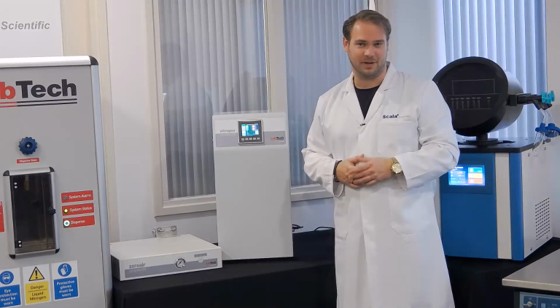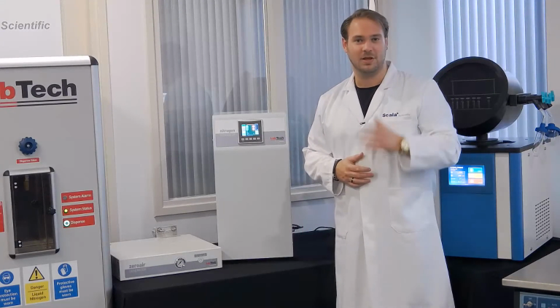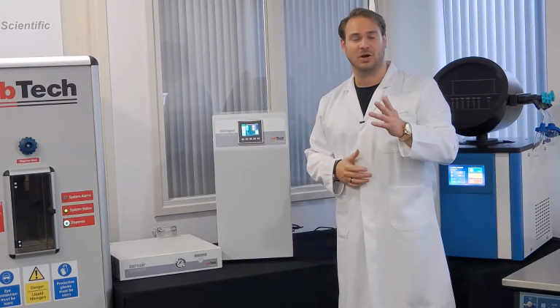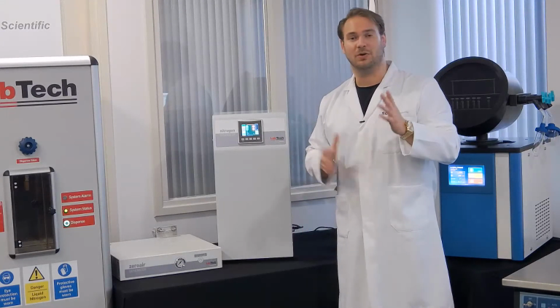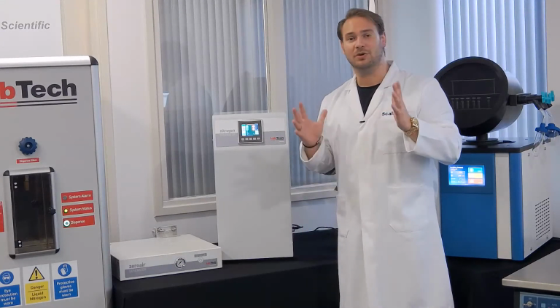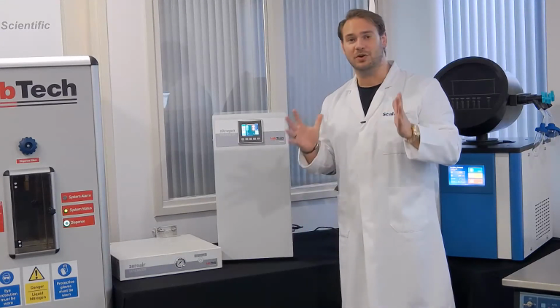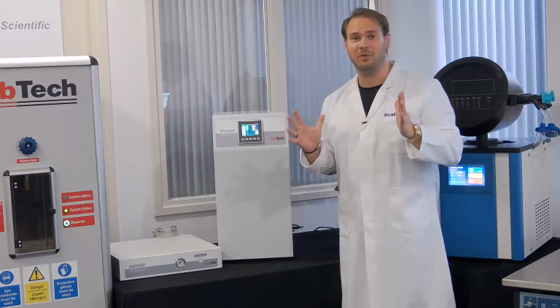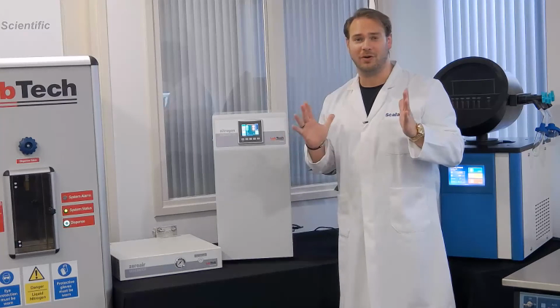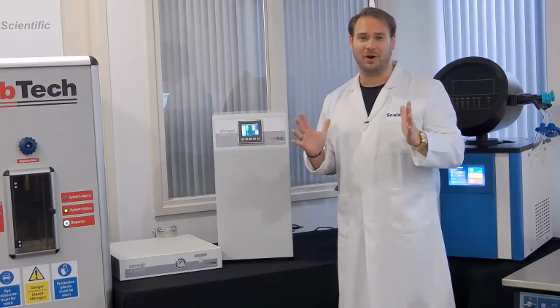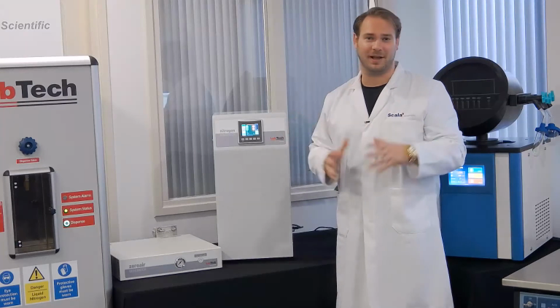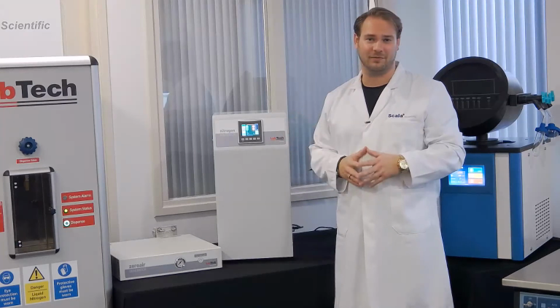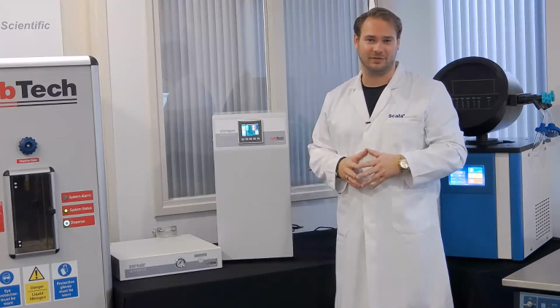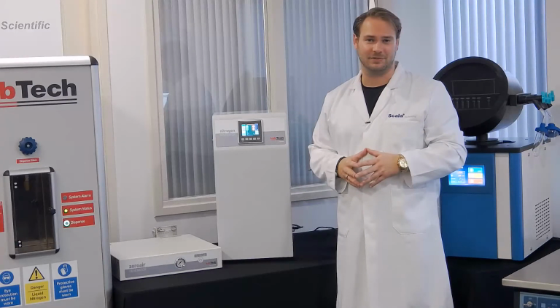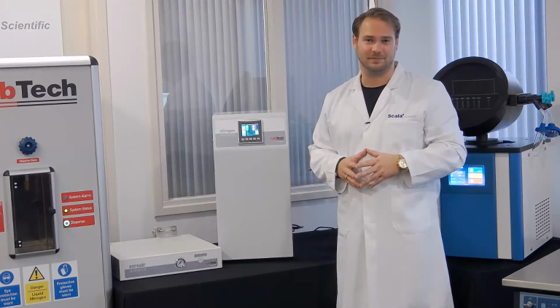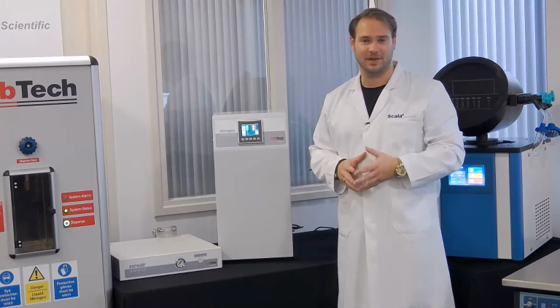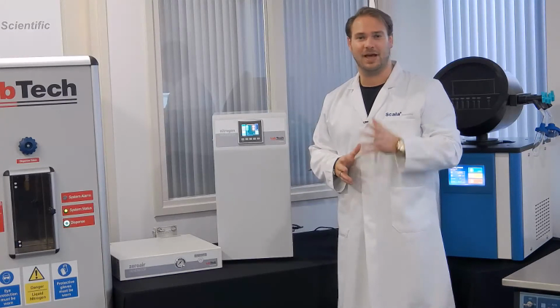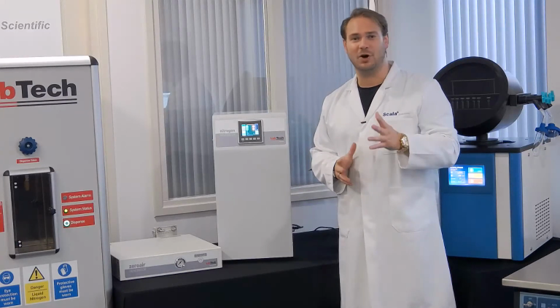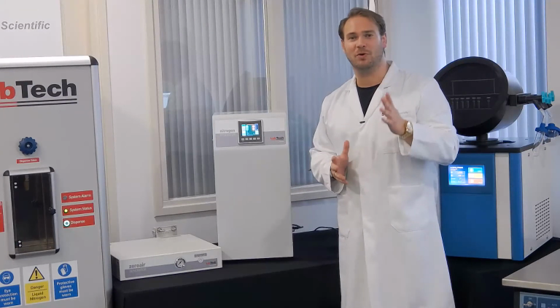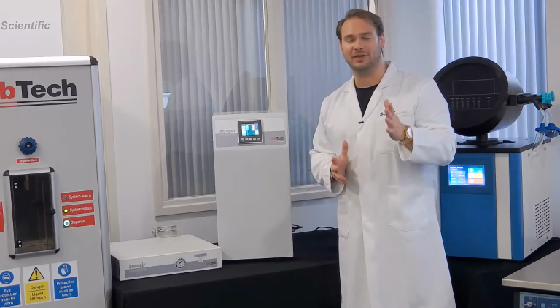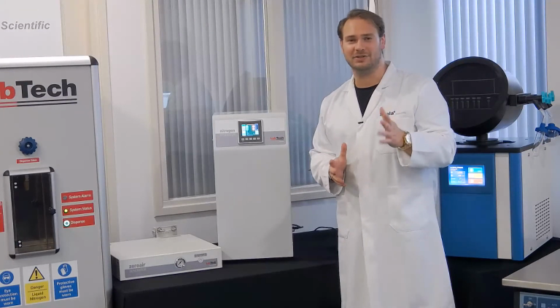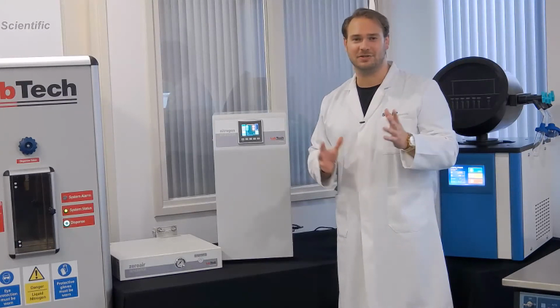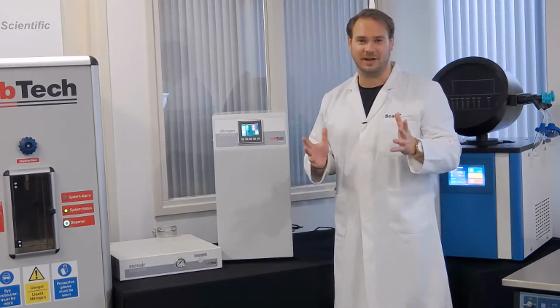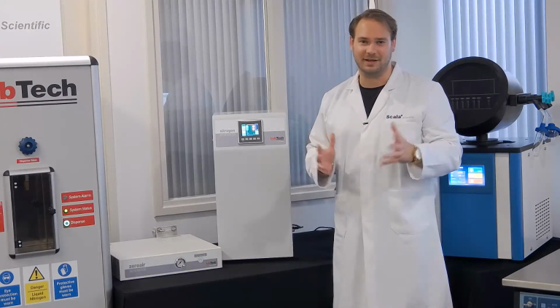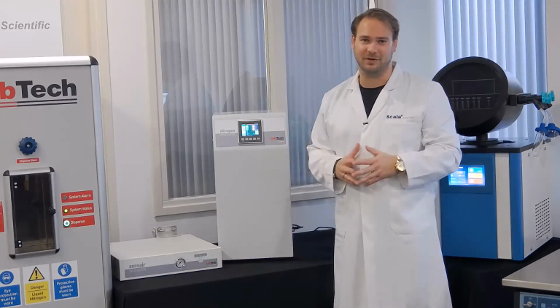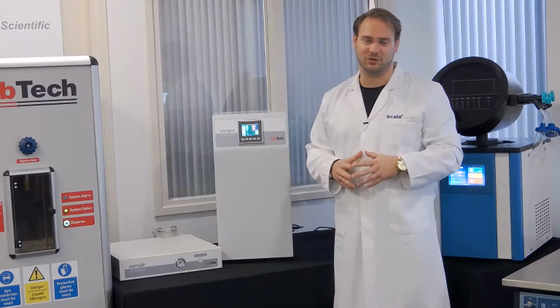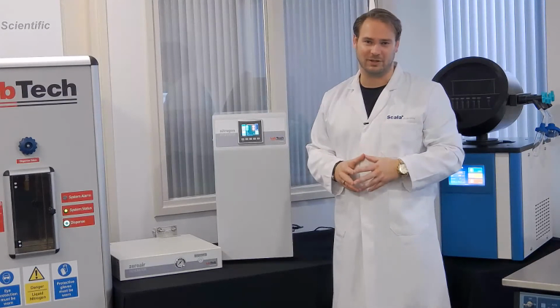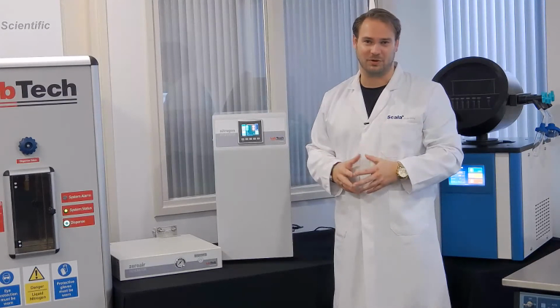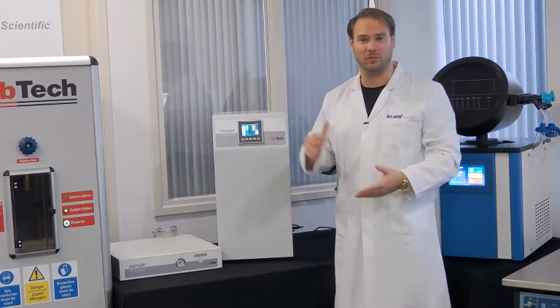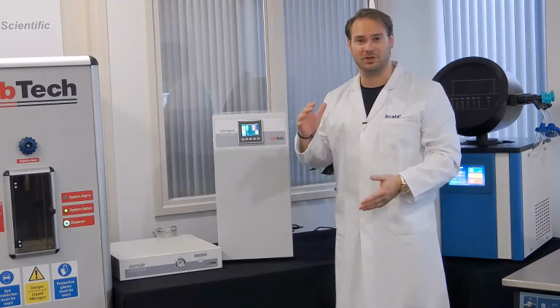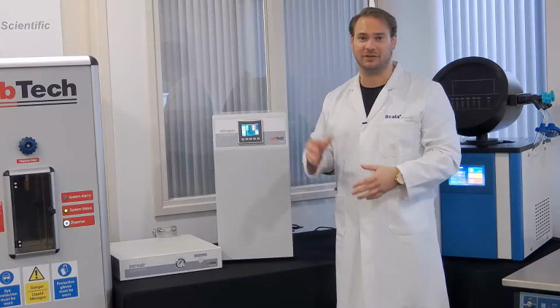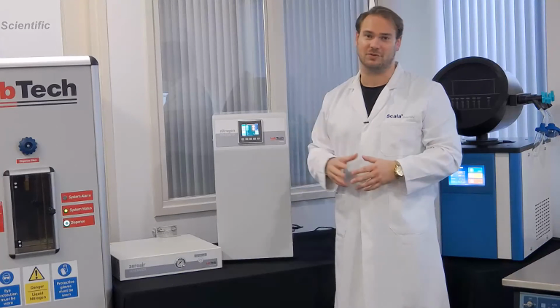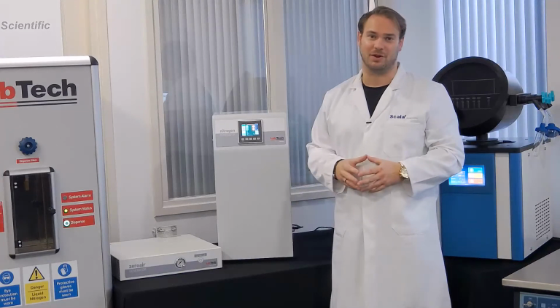So, no more running out of nitrogen, and no more dangerous and inconvenient transport with your nitrogen bottles.